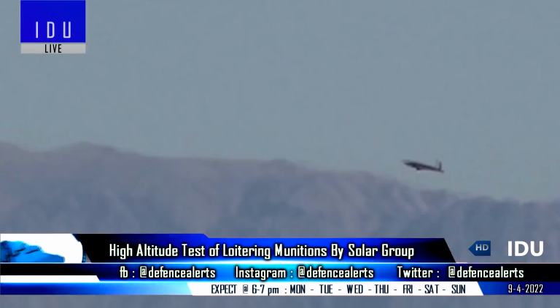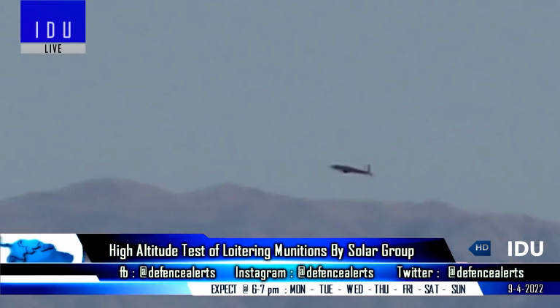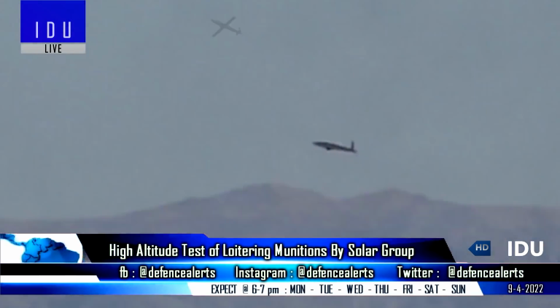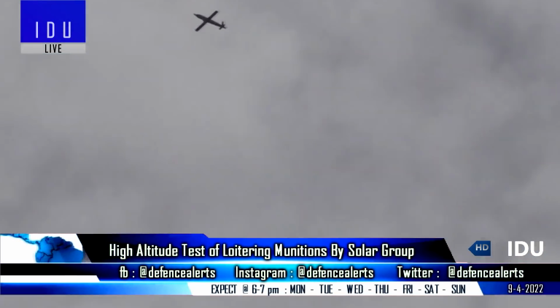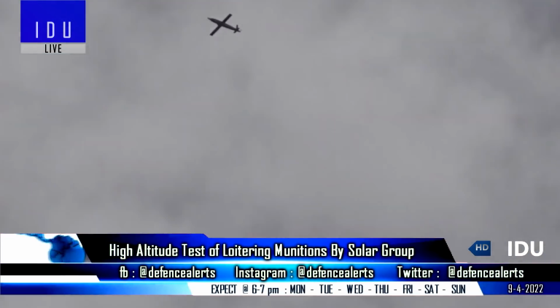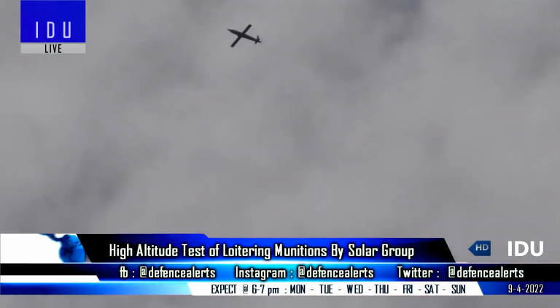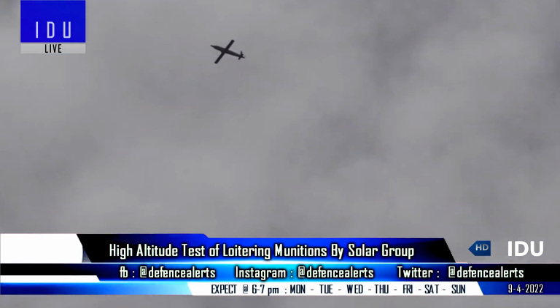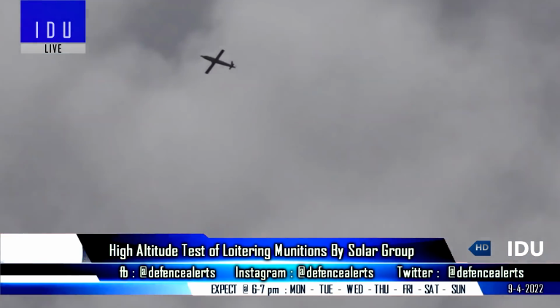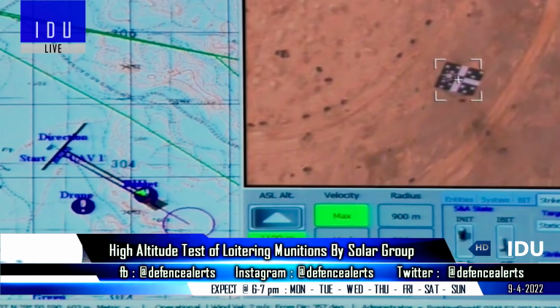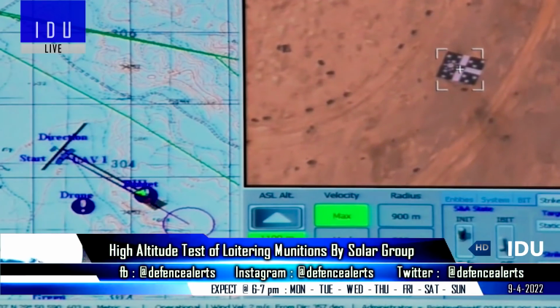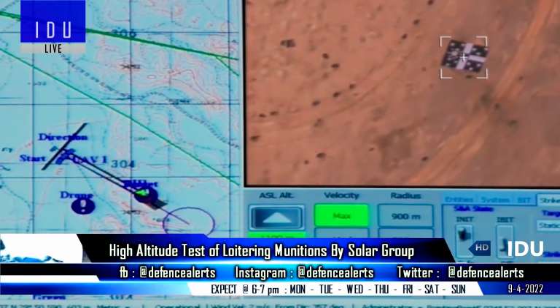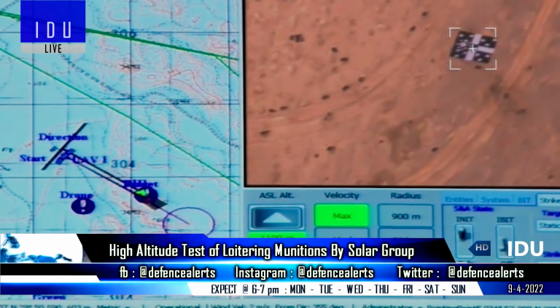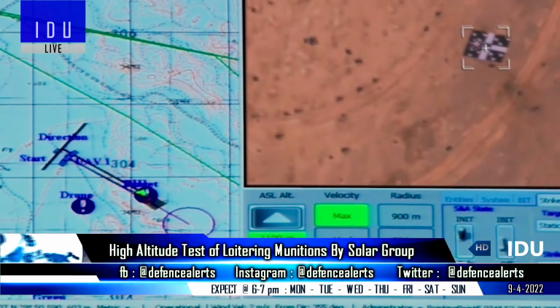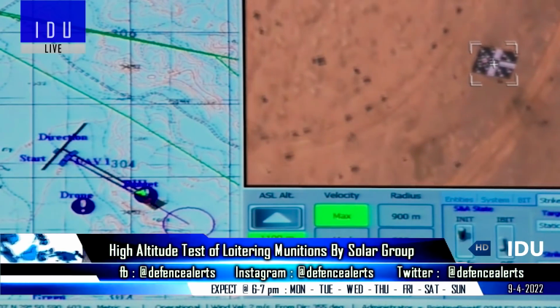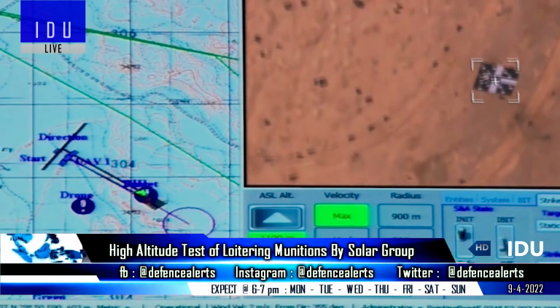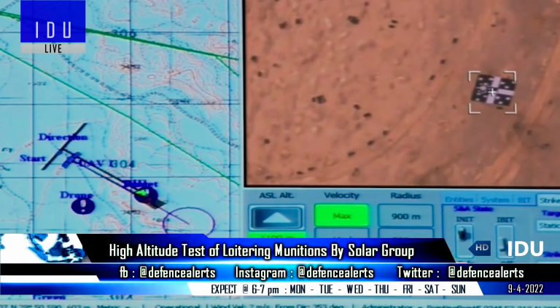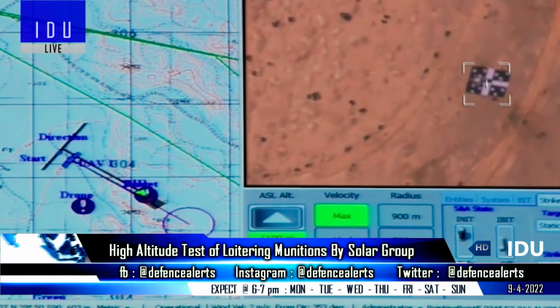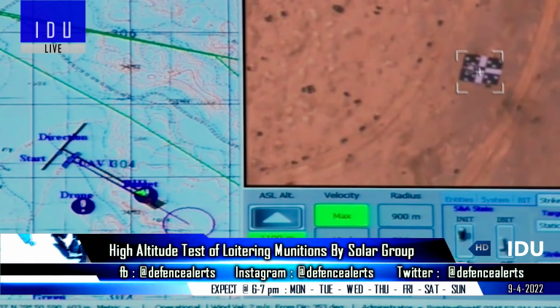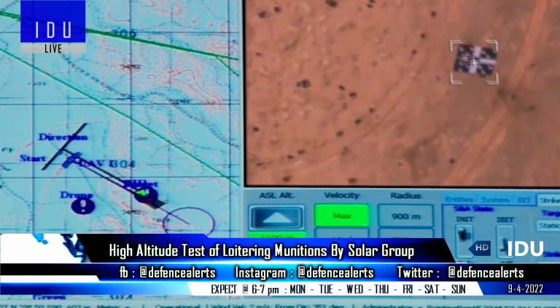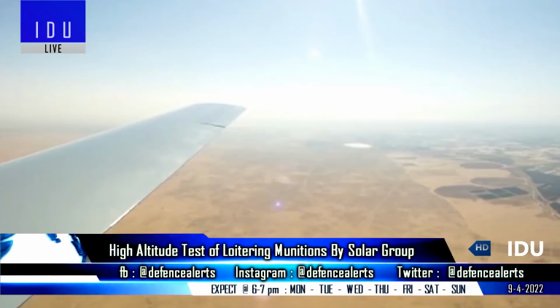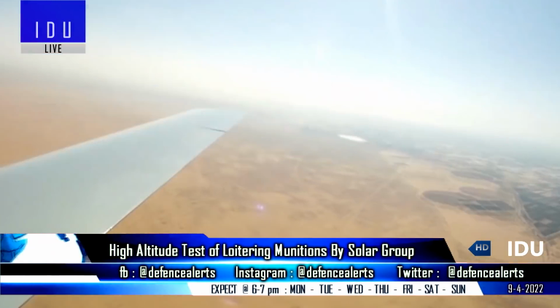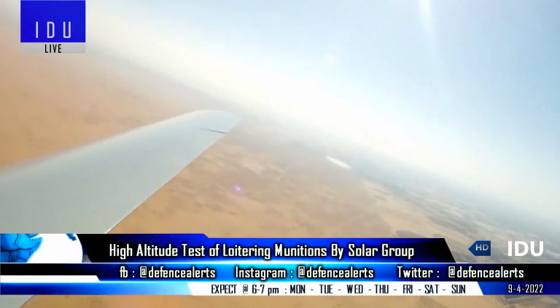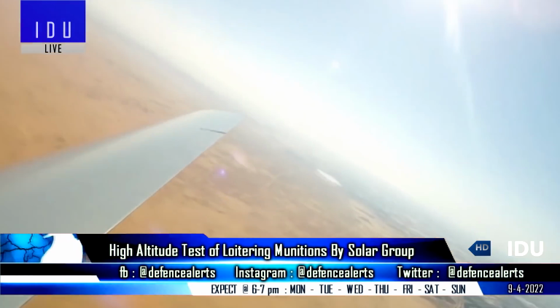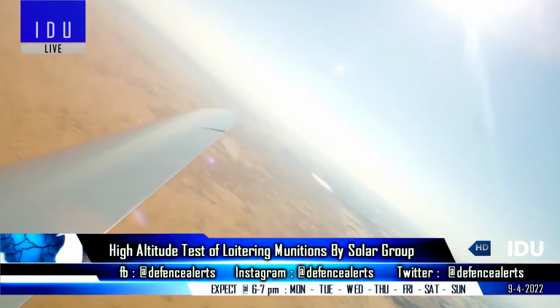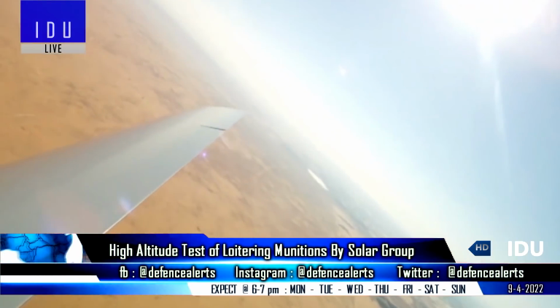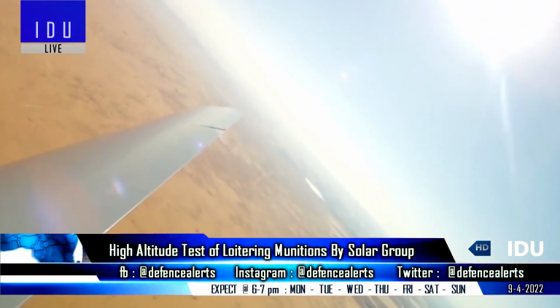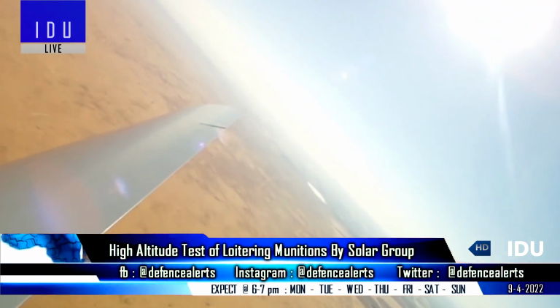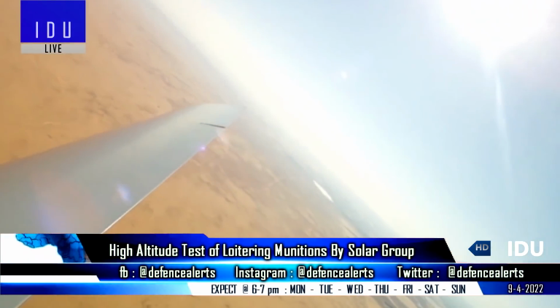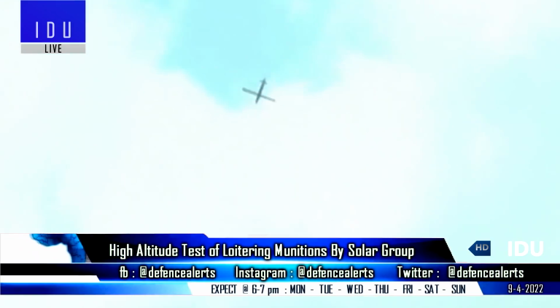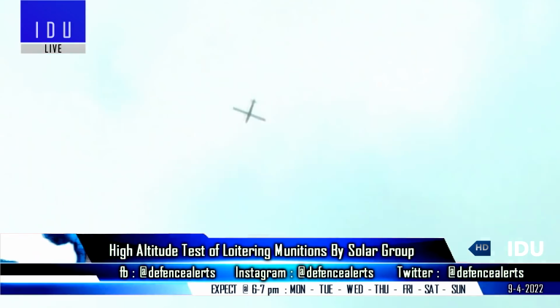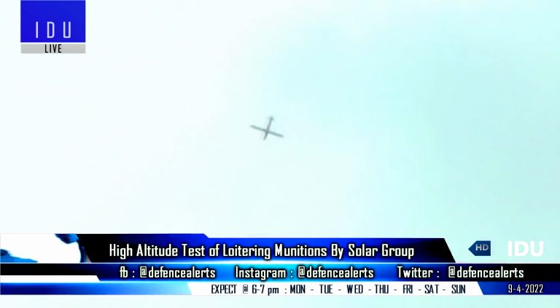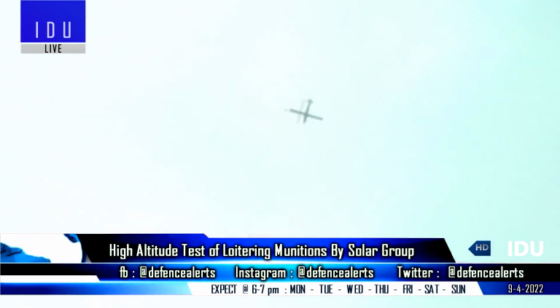All these products have more than 80% indigenous content and are 40% cheaper than the currently imported loitering munitions.